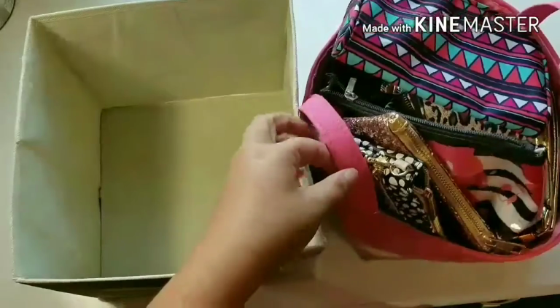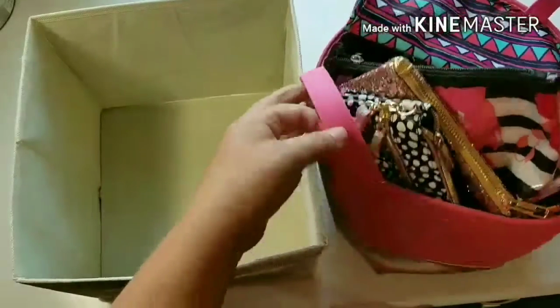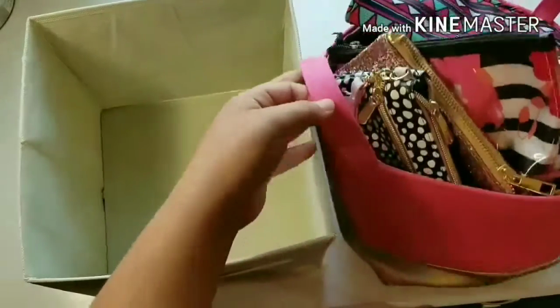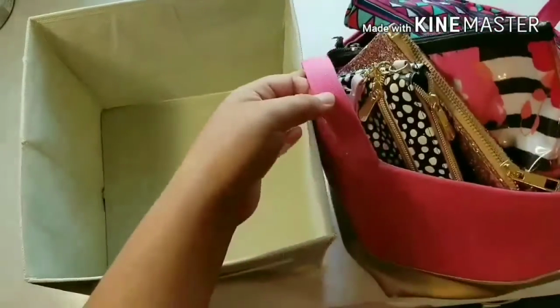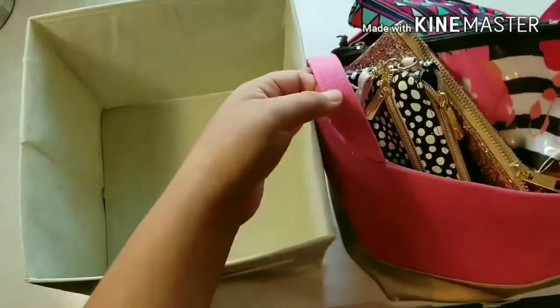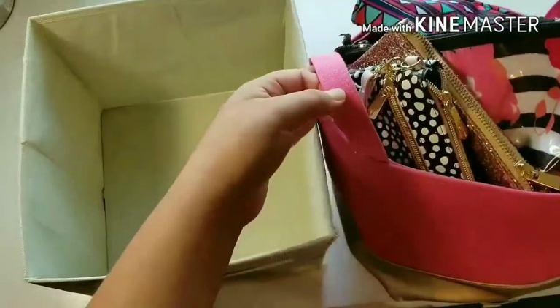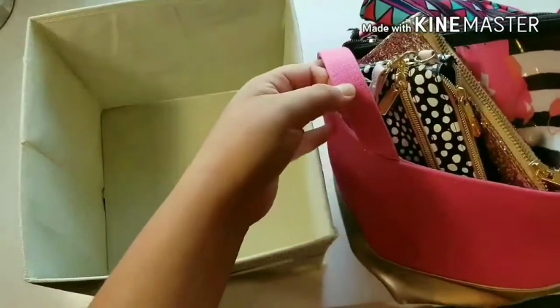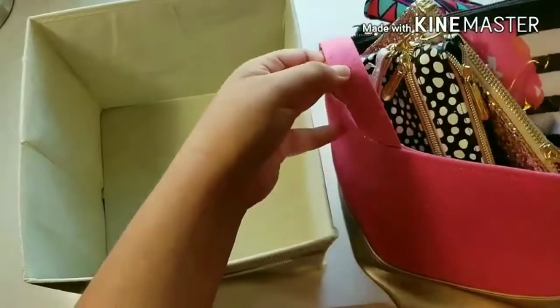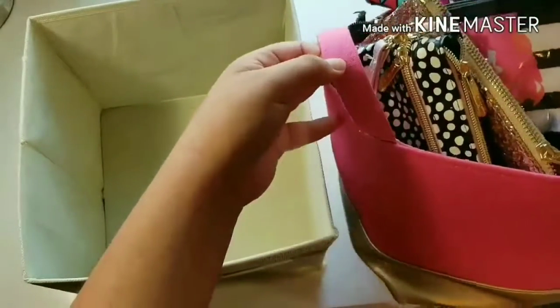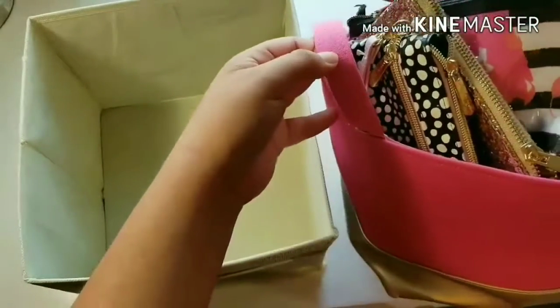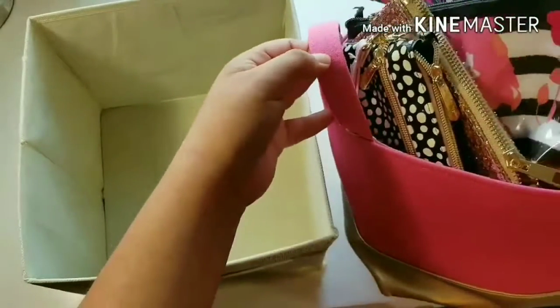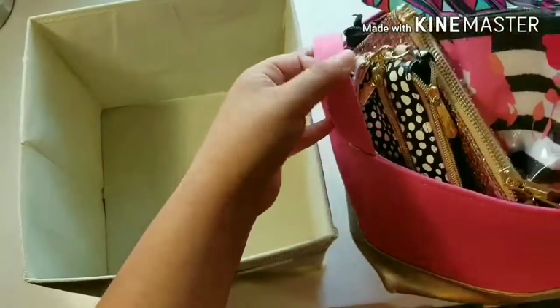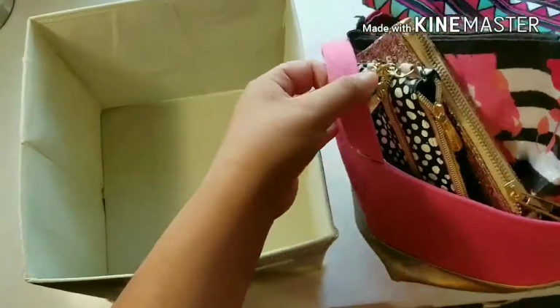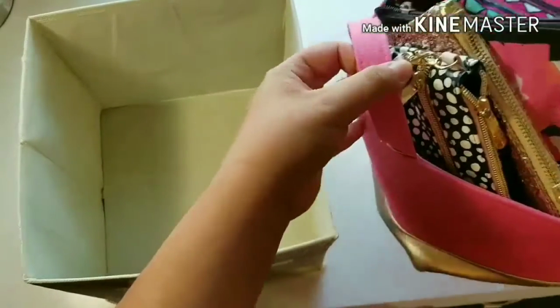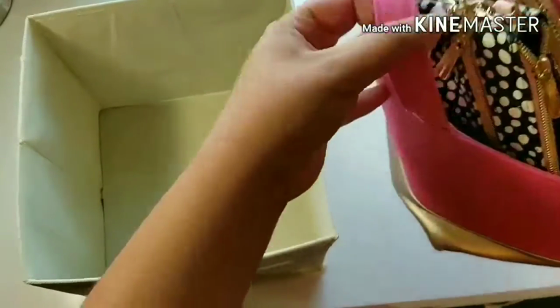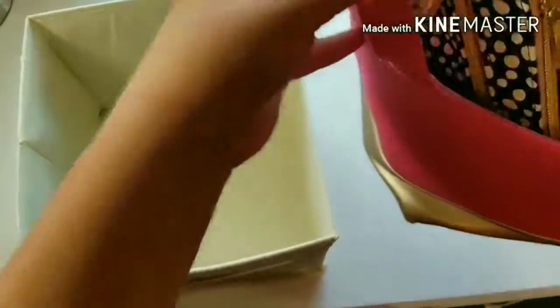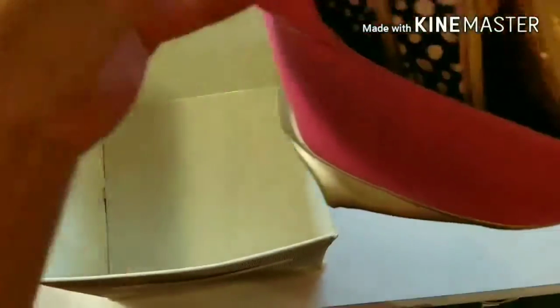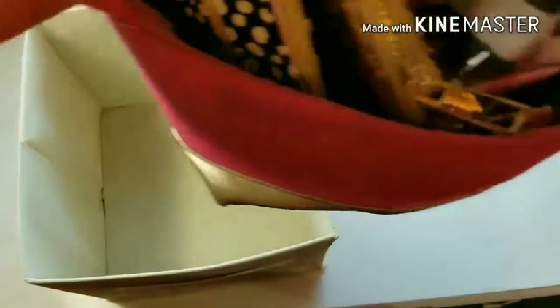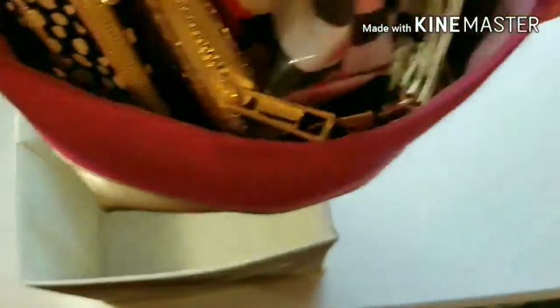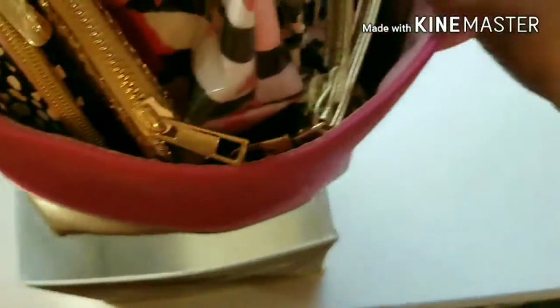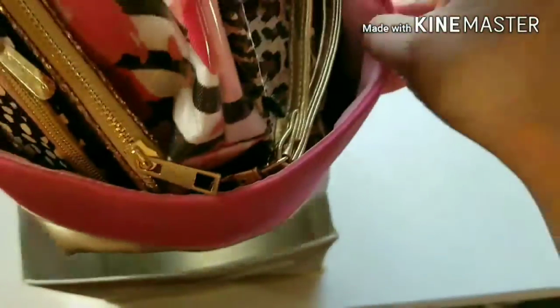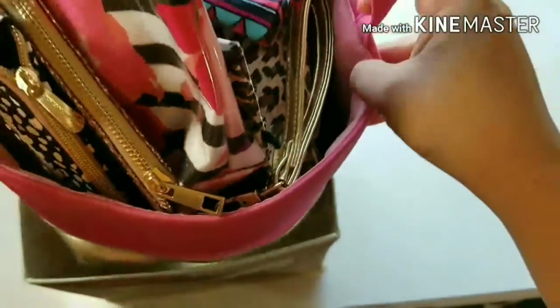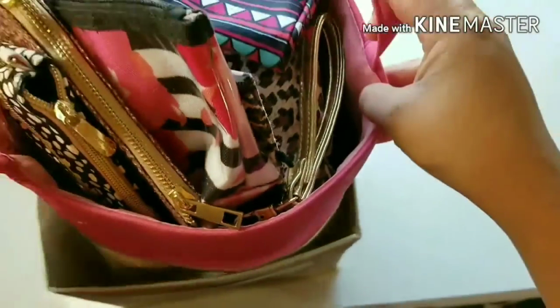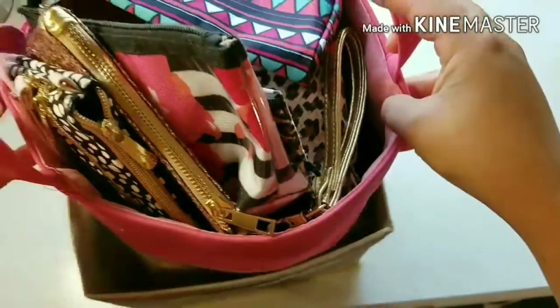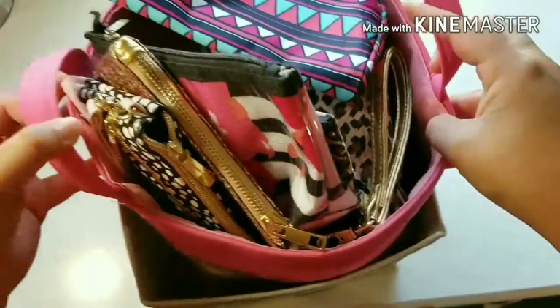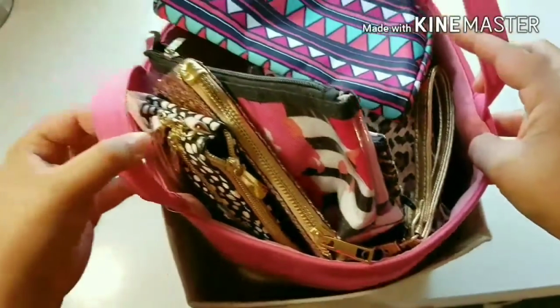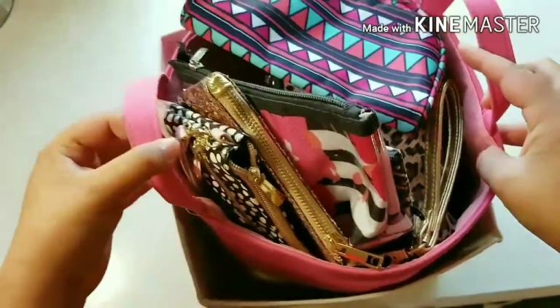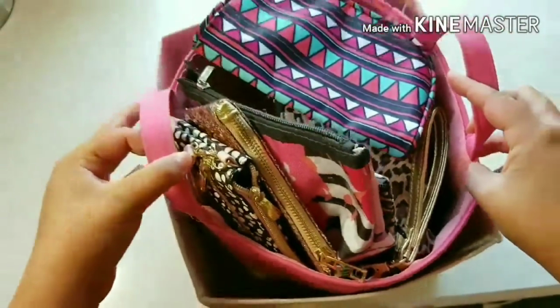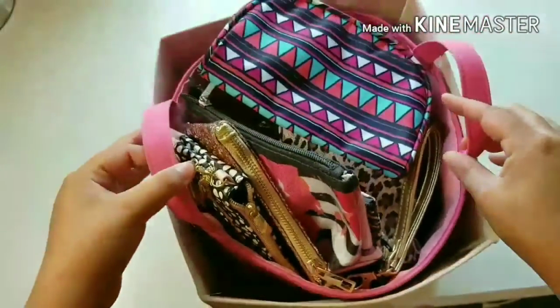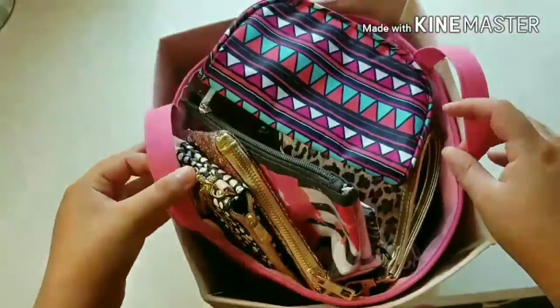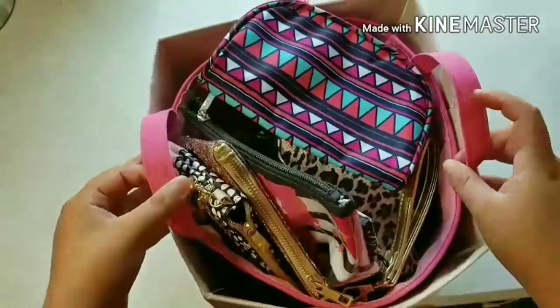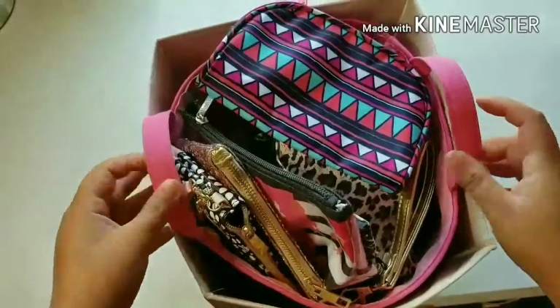And in the third bin, I am going to be putting this little piece in that holds all of my little bags.